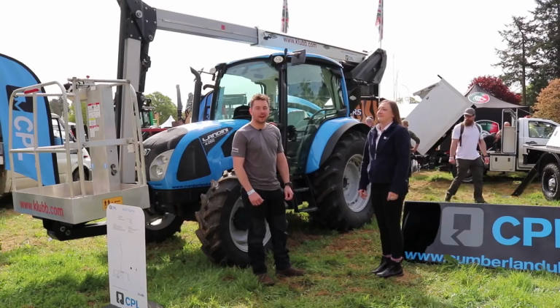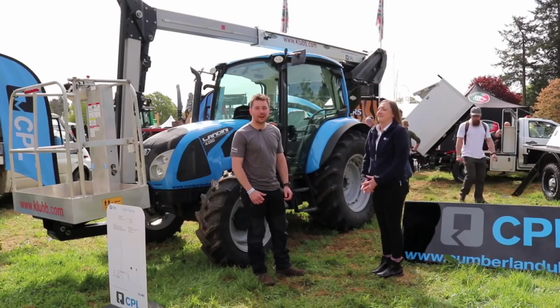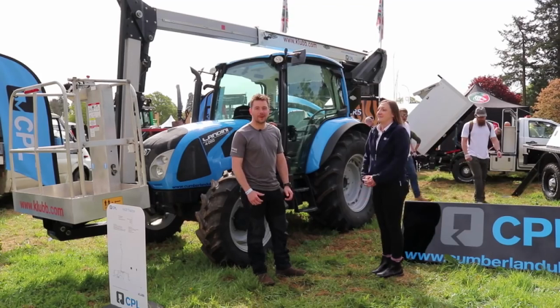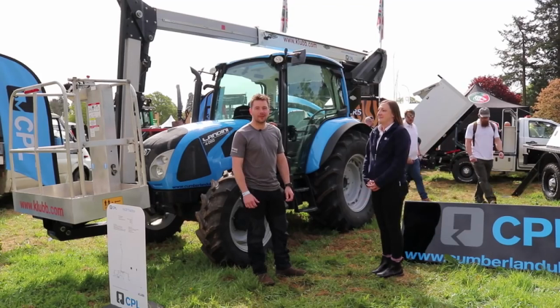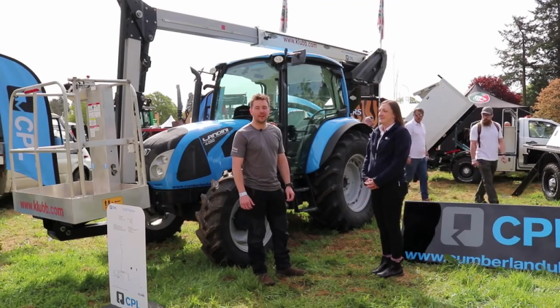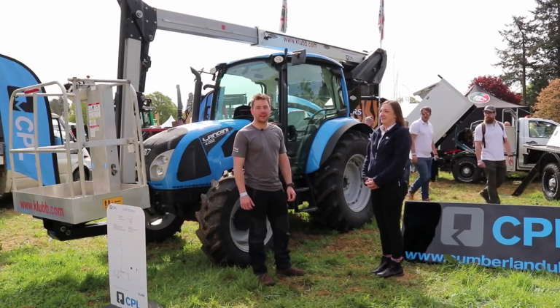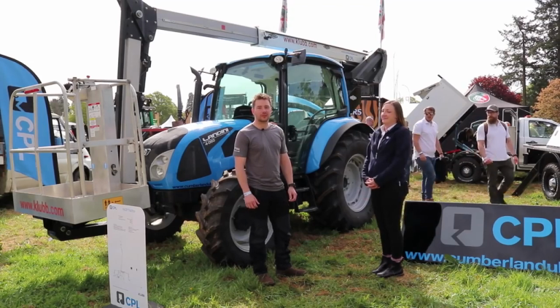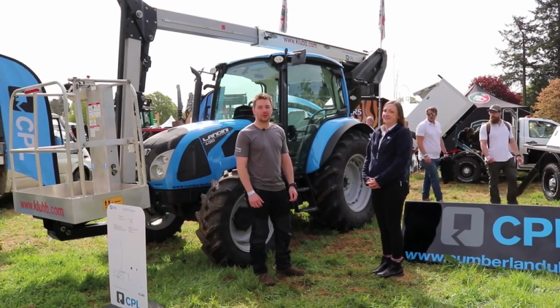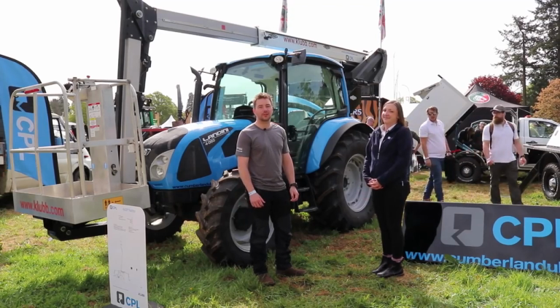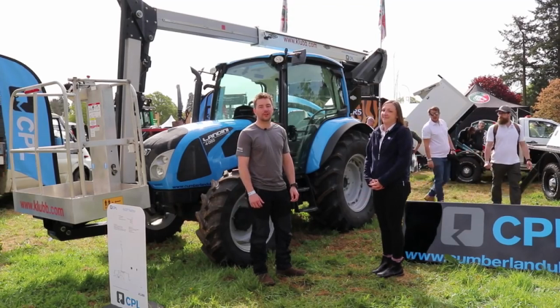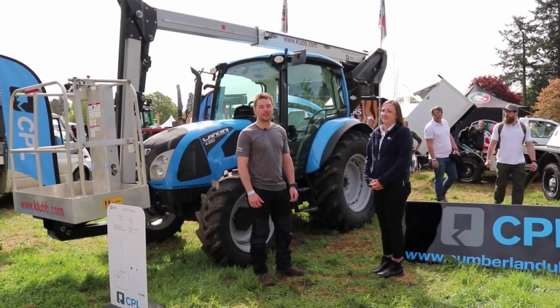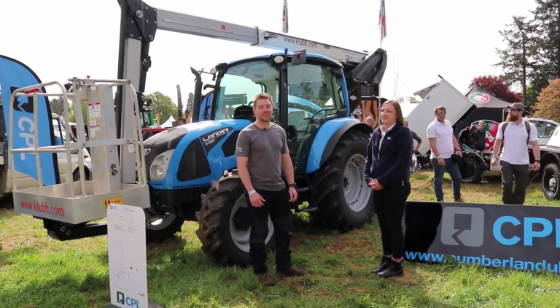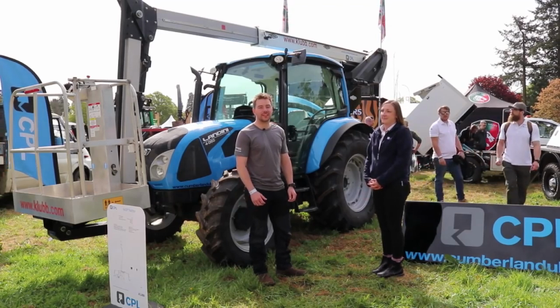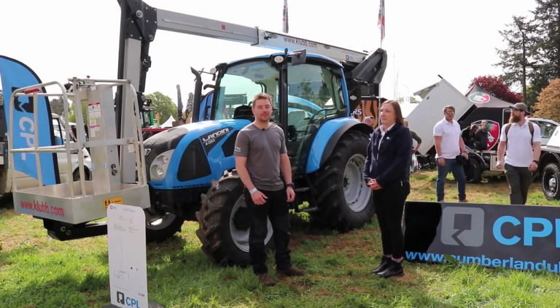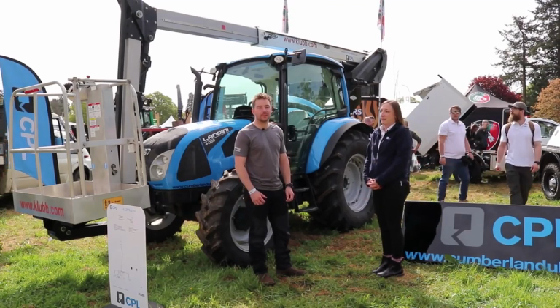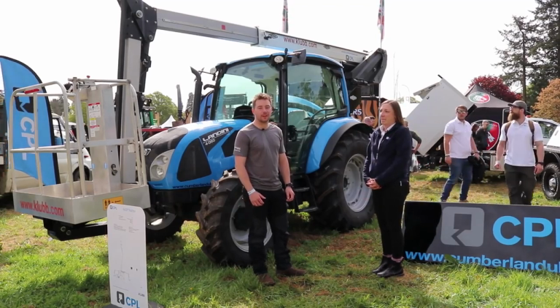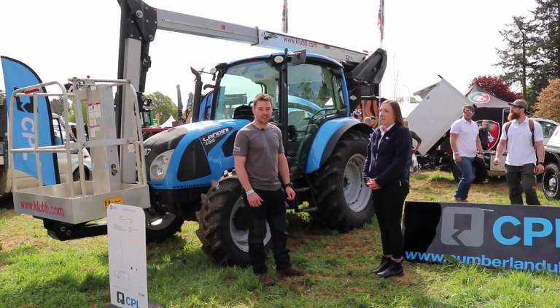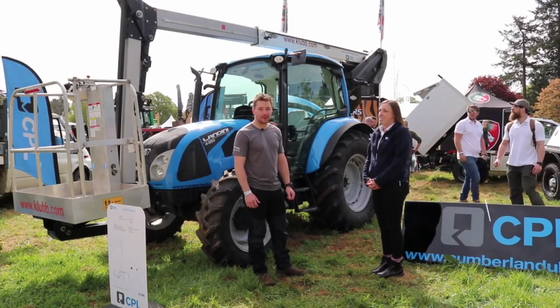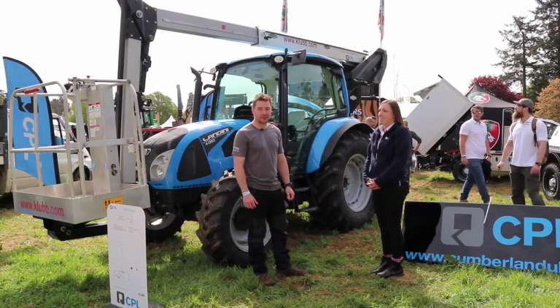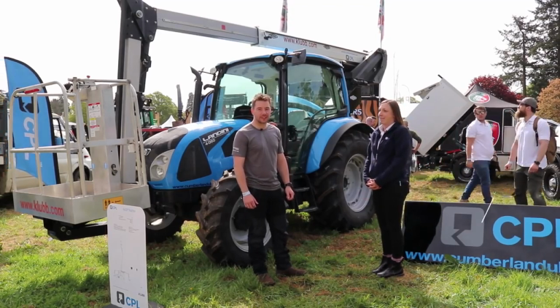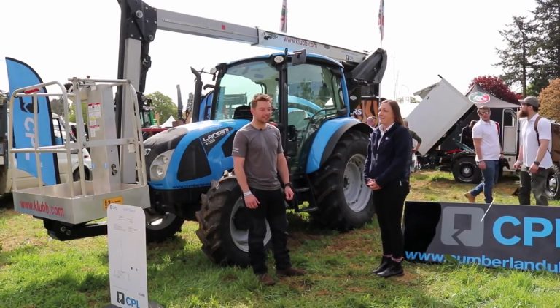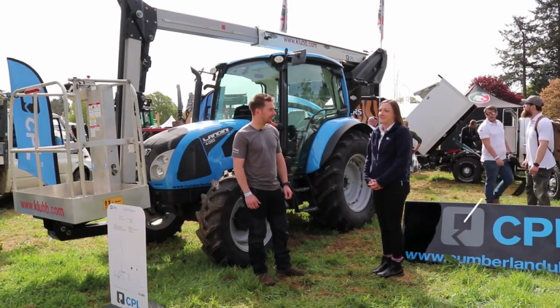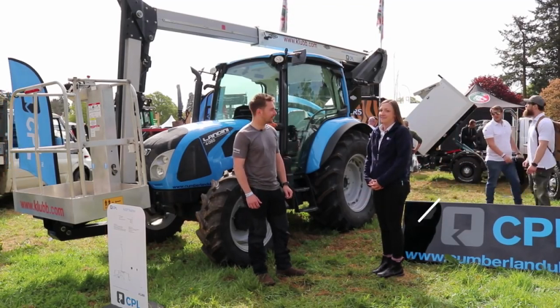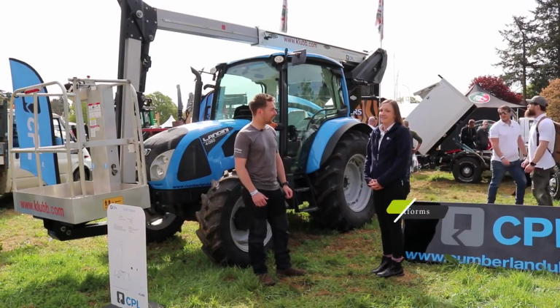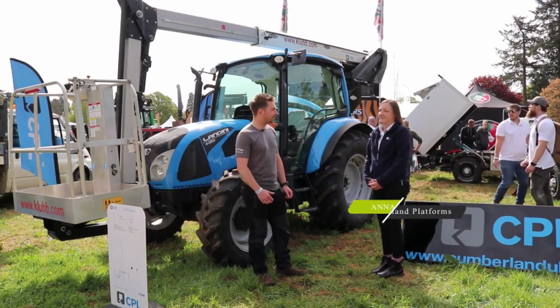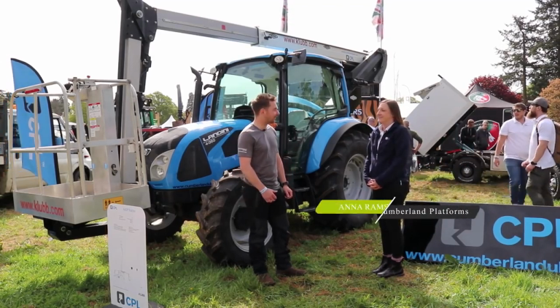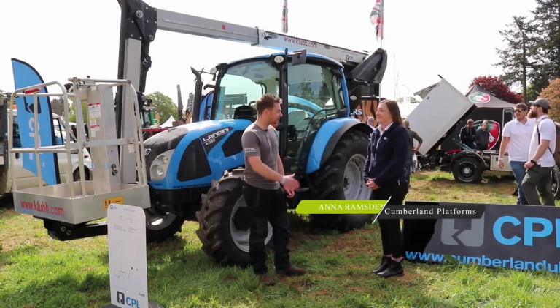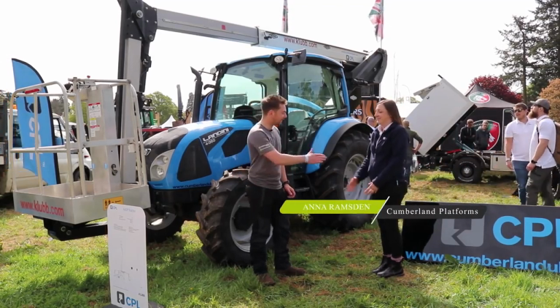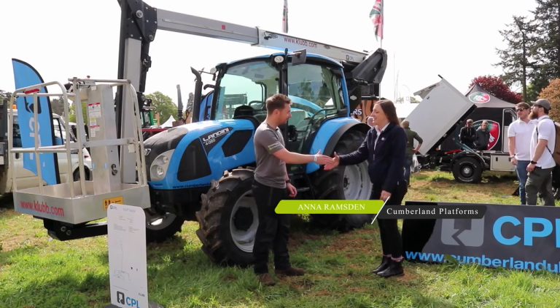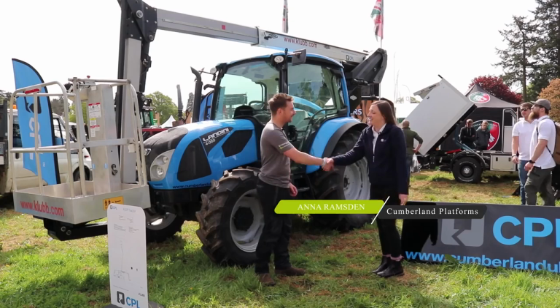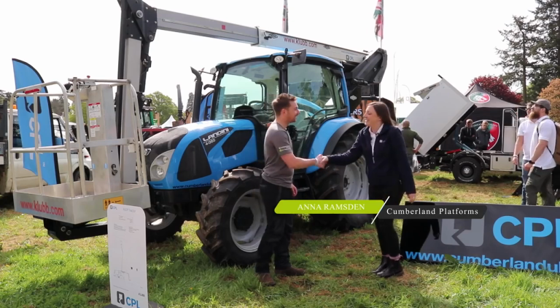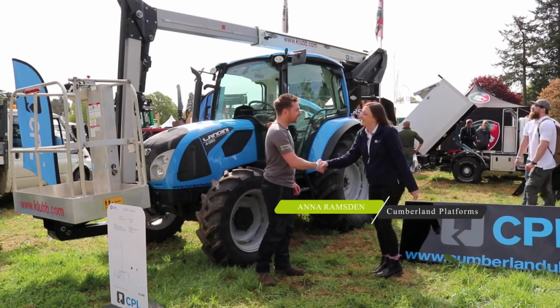Hi, I'm Matt. We're here at the Abshow 2018, at the CPL stand. This is Anna. Nice to meet you.